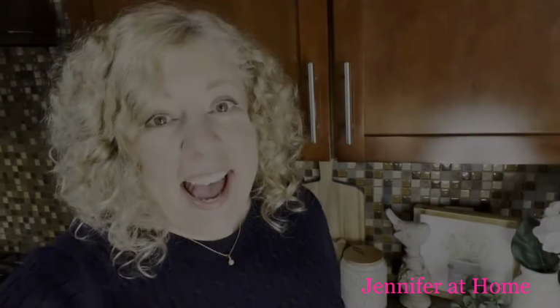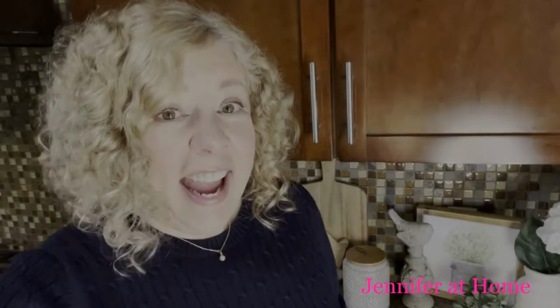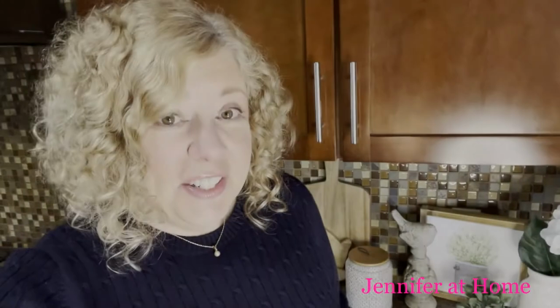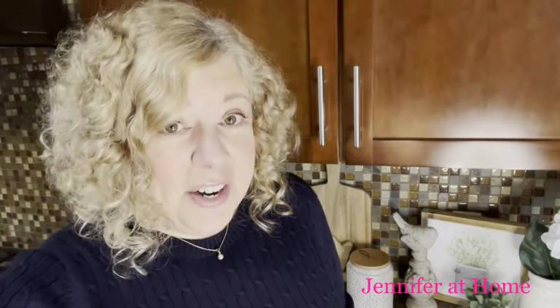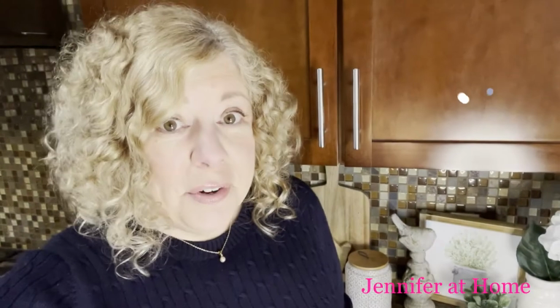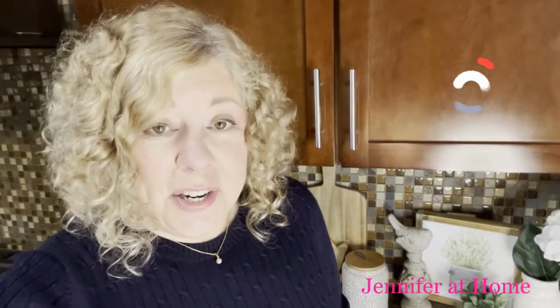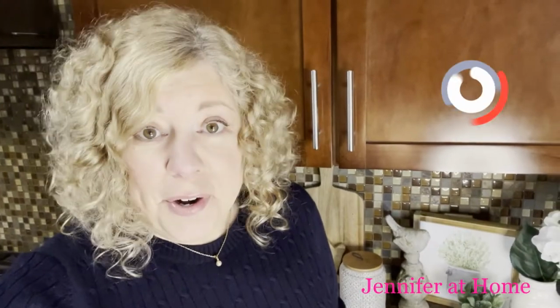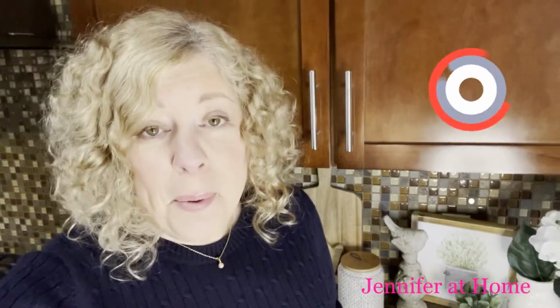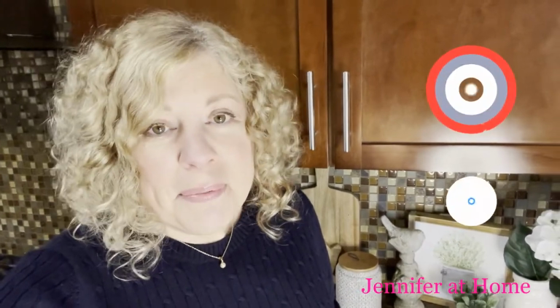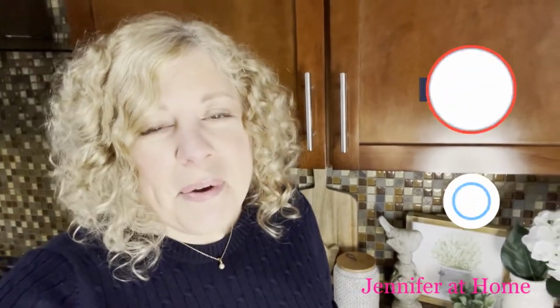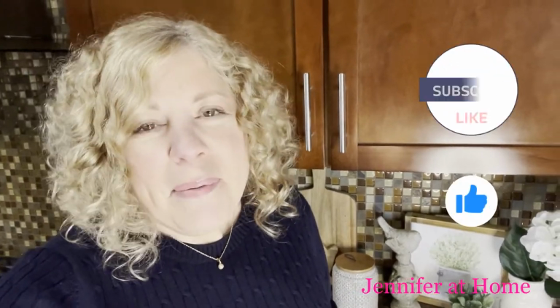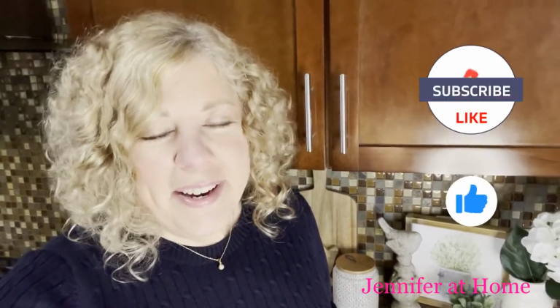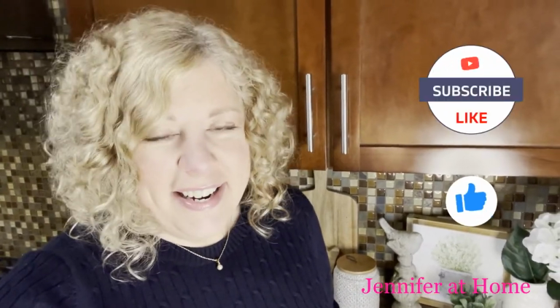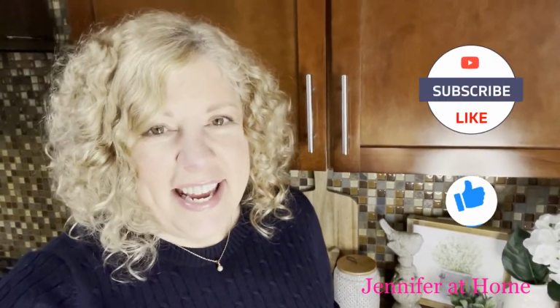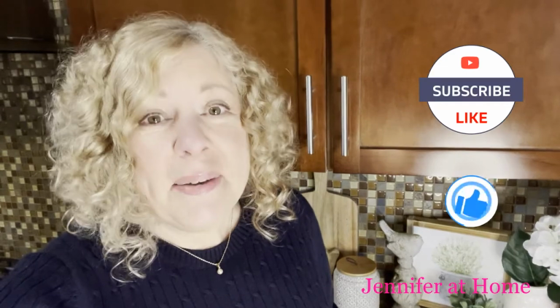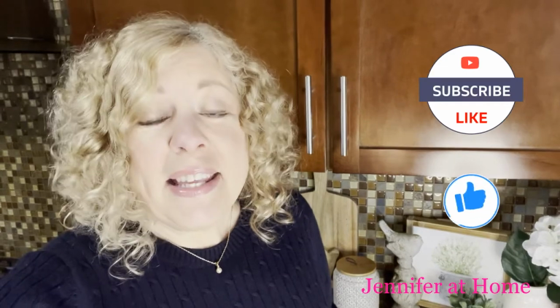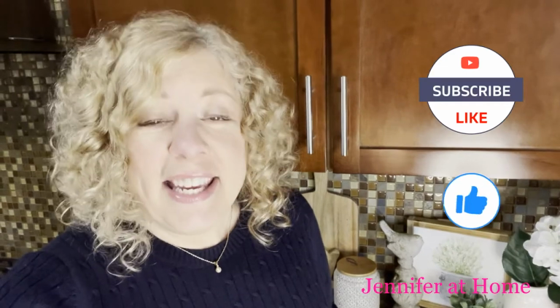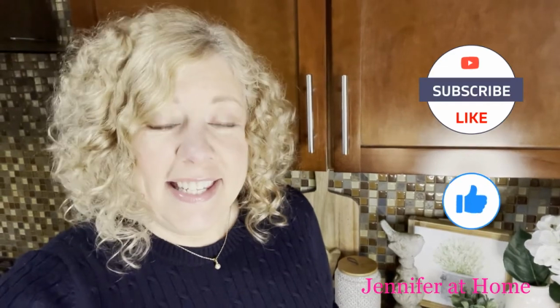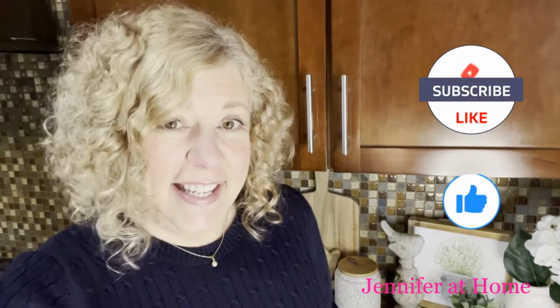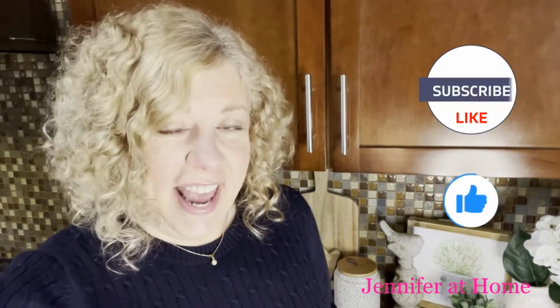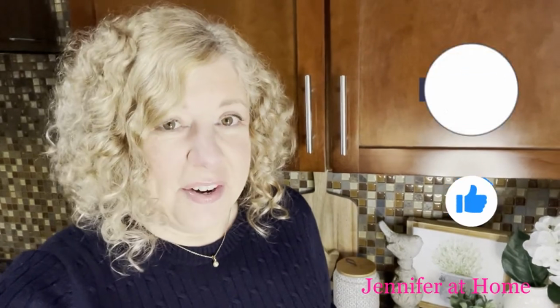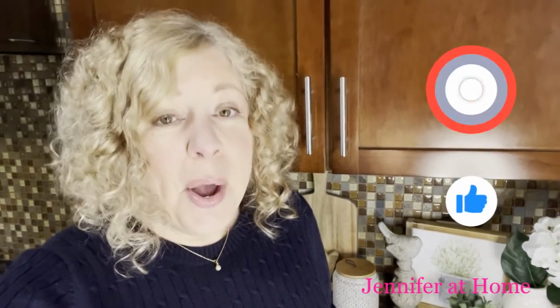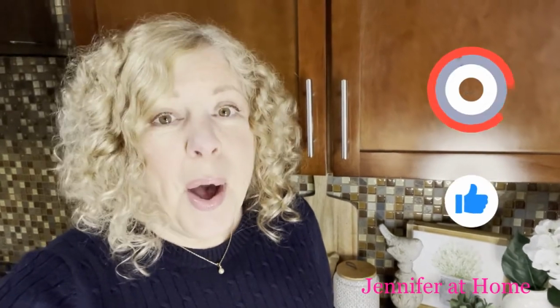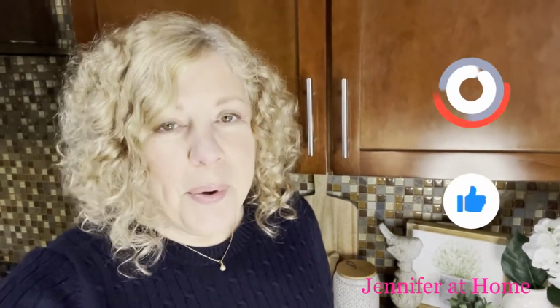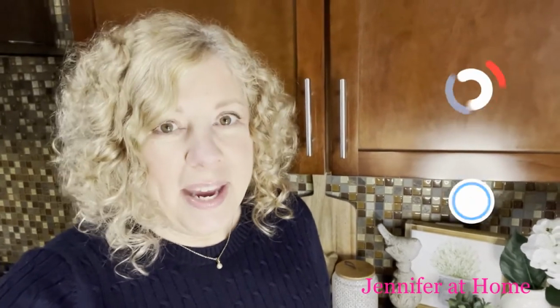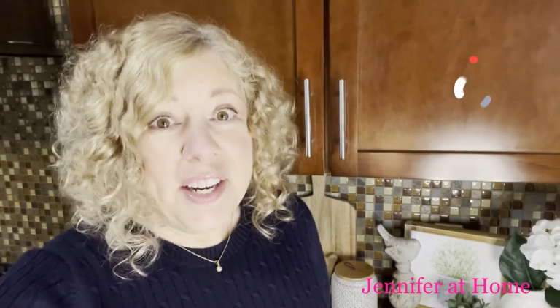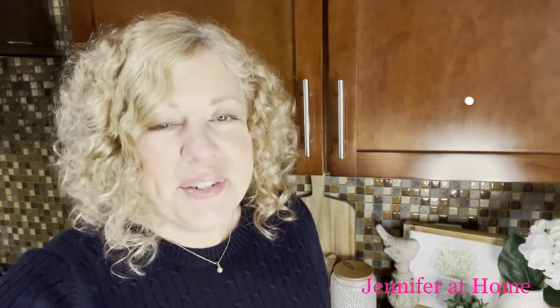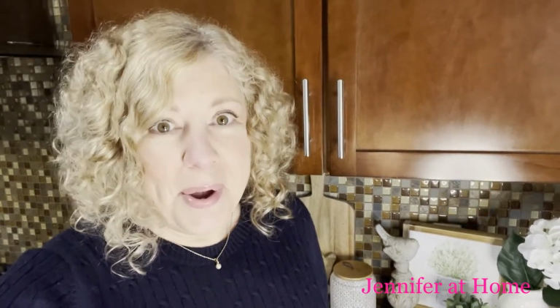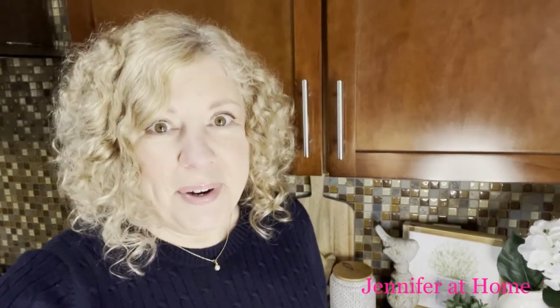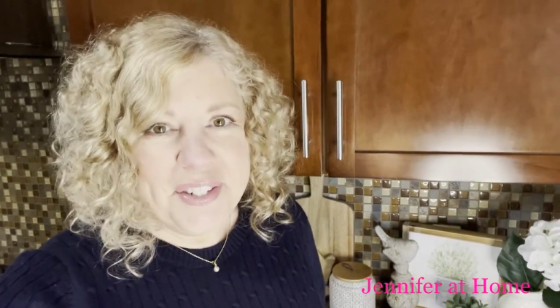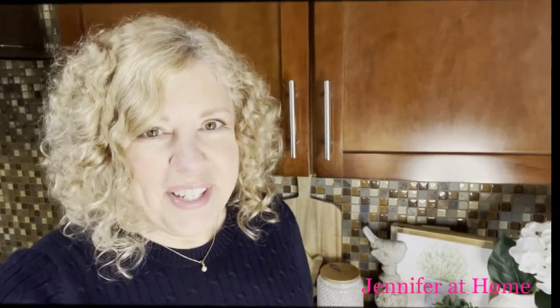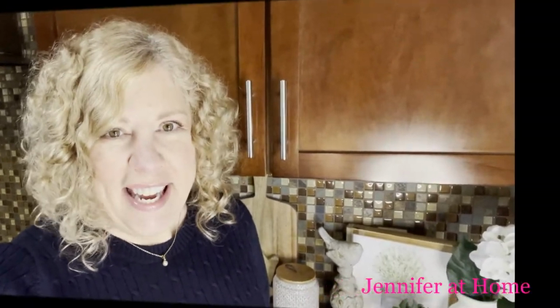Hi, it's Jennifer with Jennifer at Home and I'm so happy you're here today to make the easiest ever homemade strawberry shortcake.